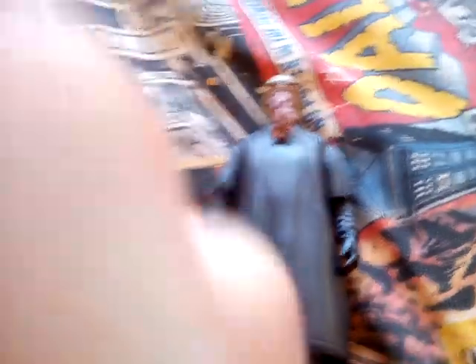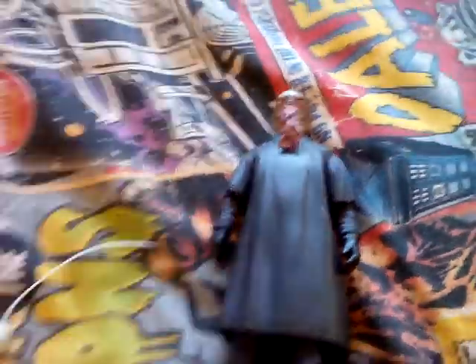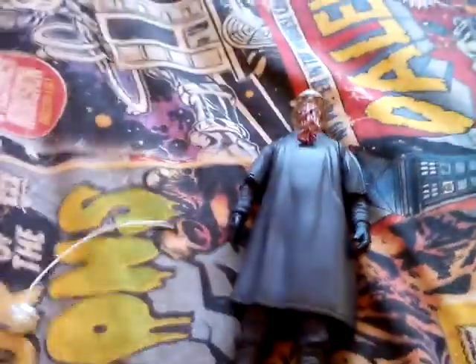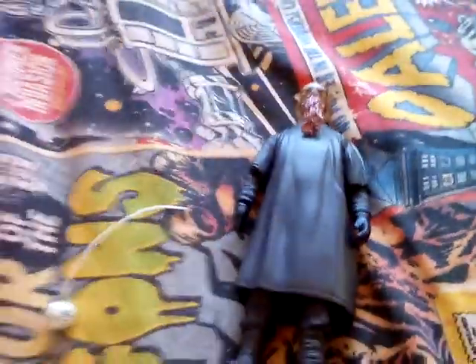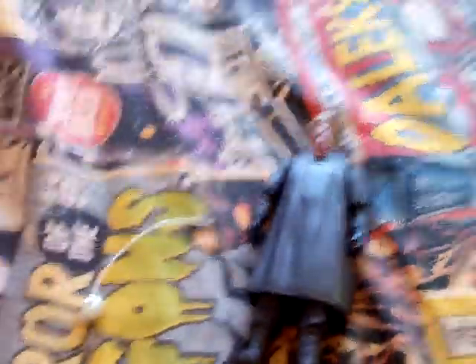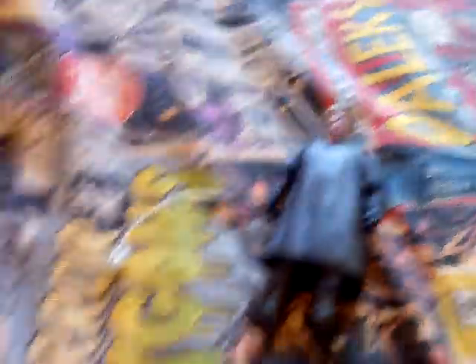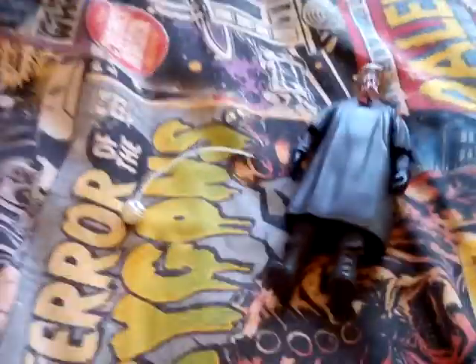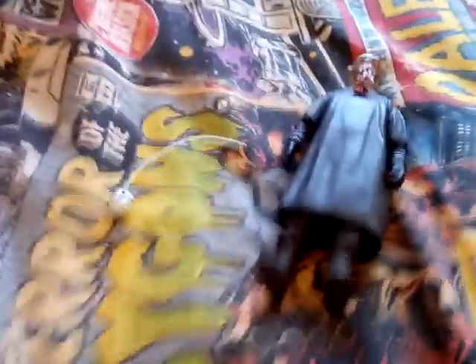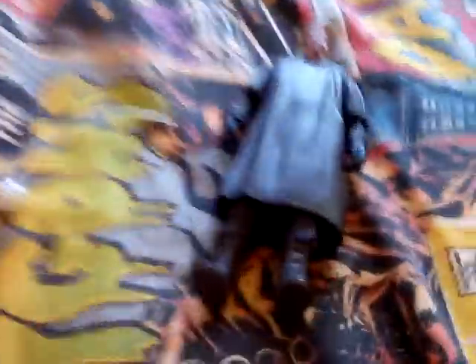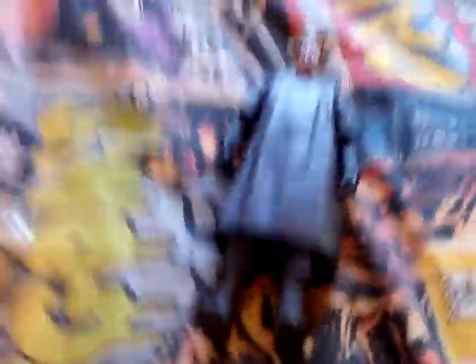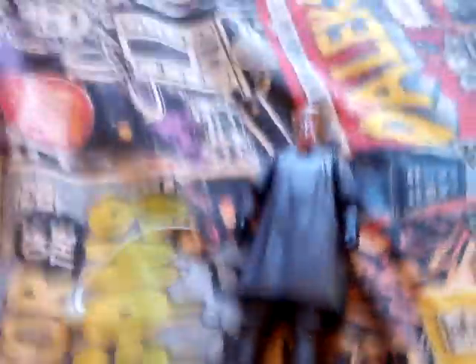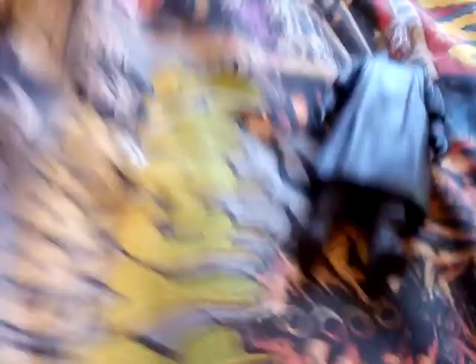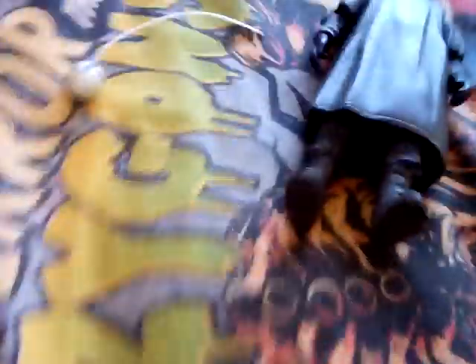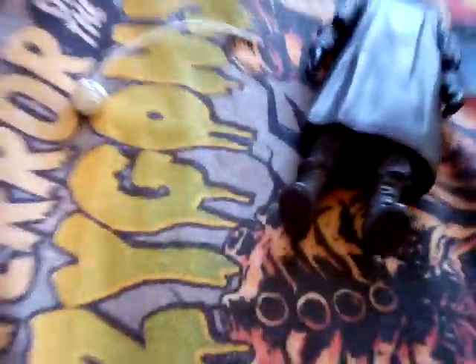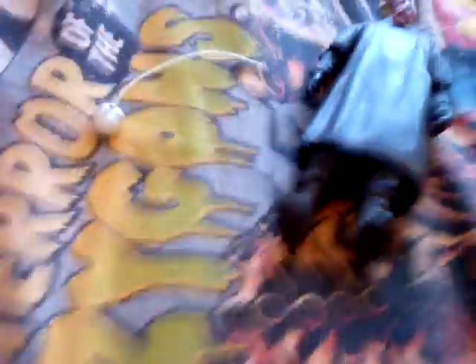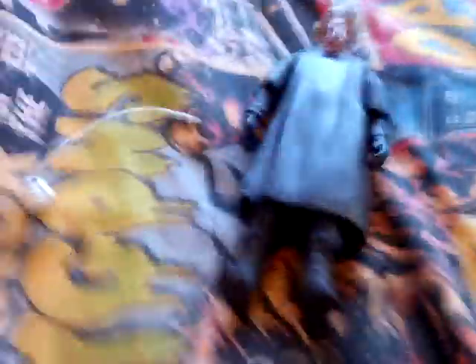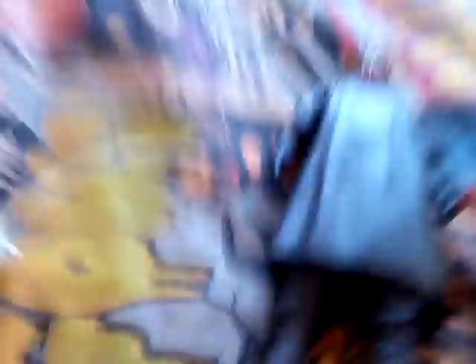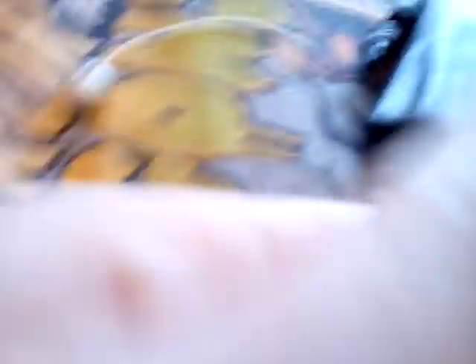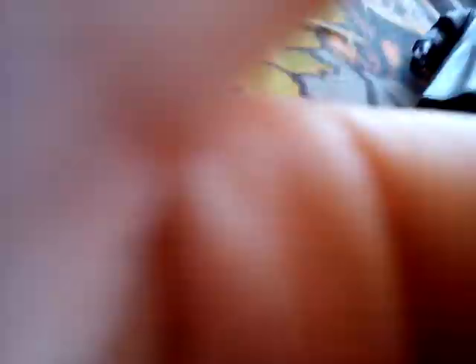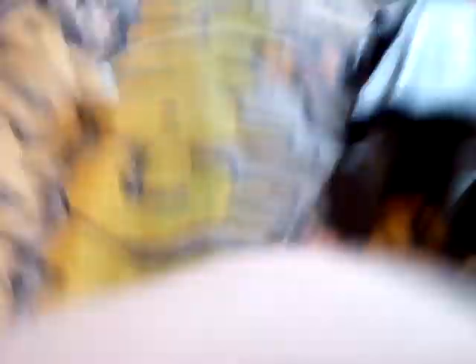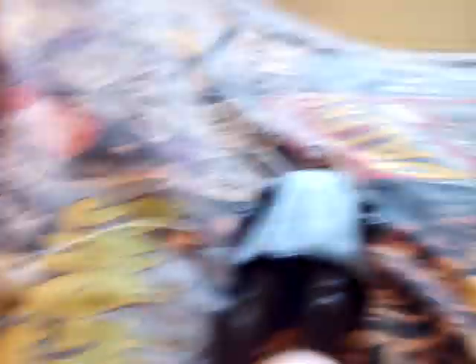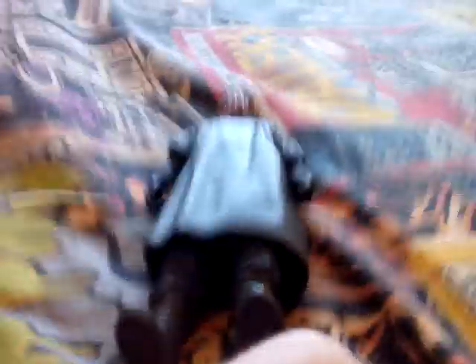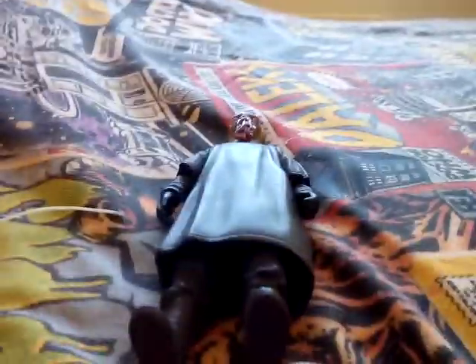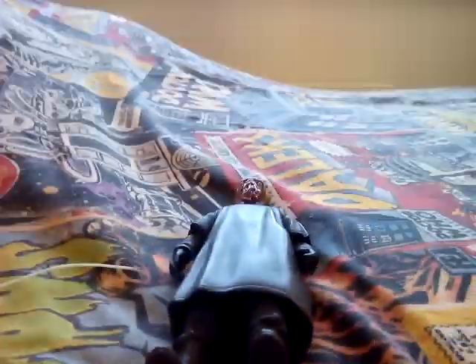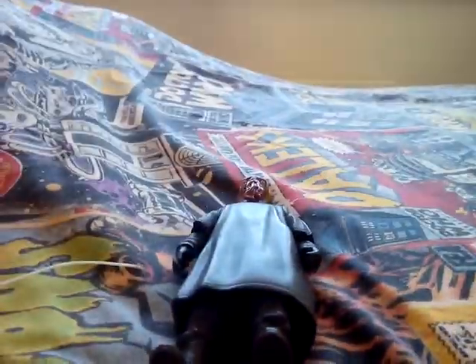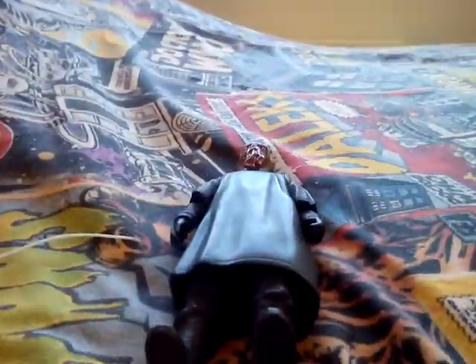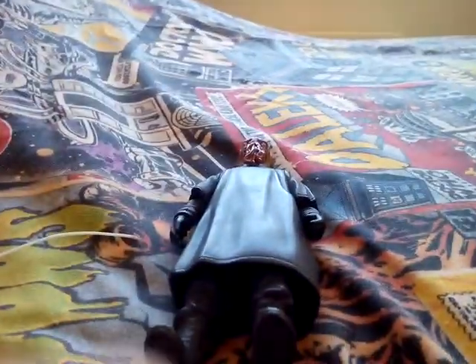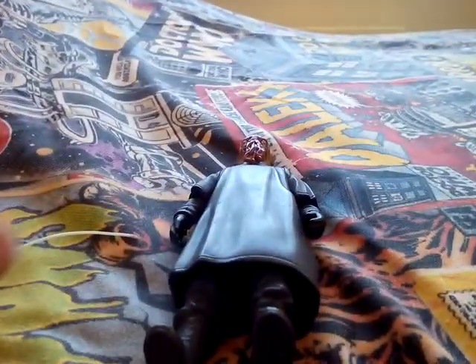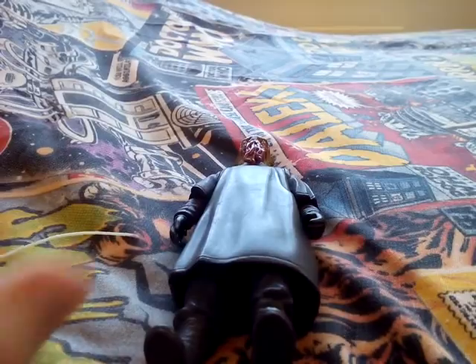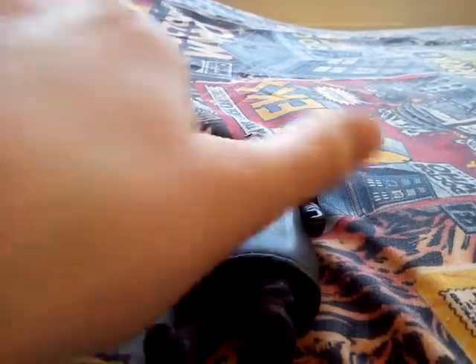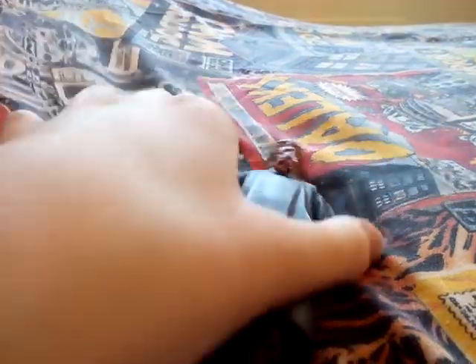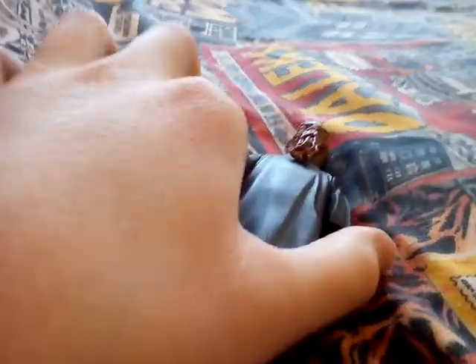Overall for detail, this figure is really good for what it's meant to be. I'll show the two accessories now.